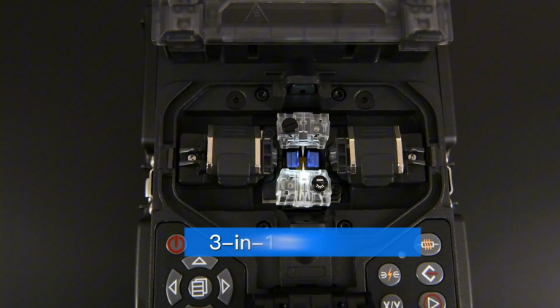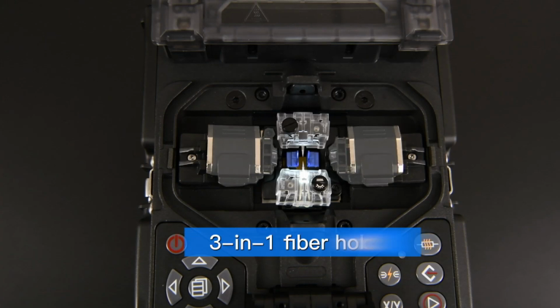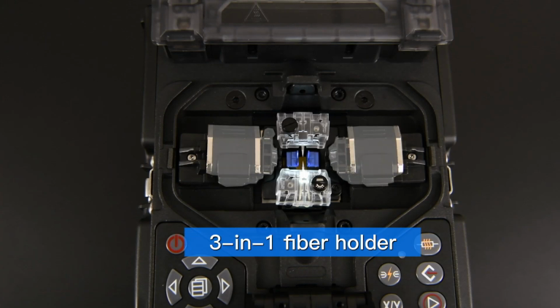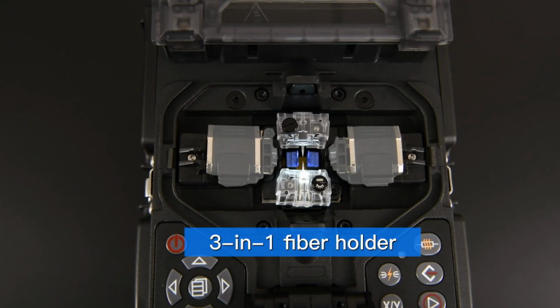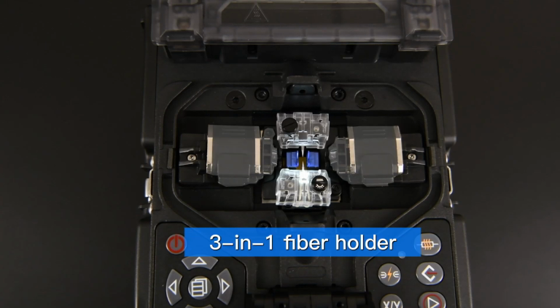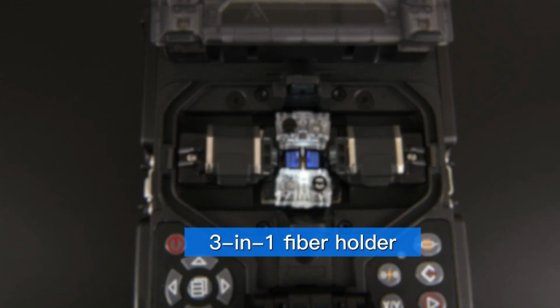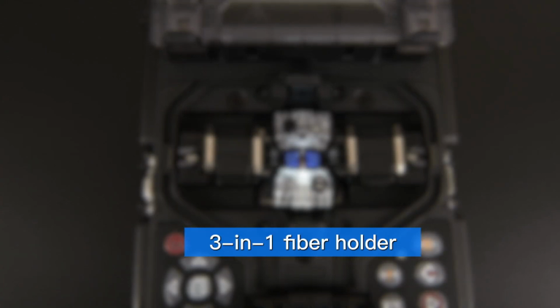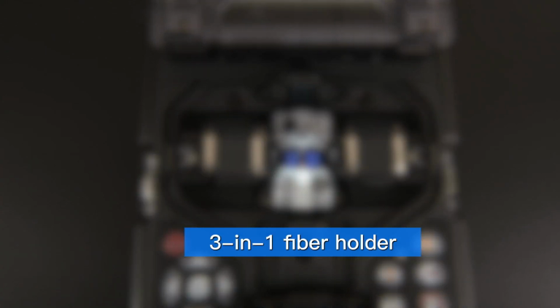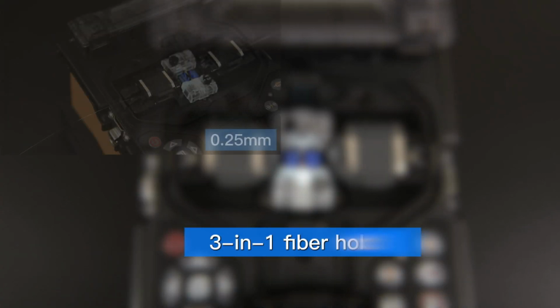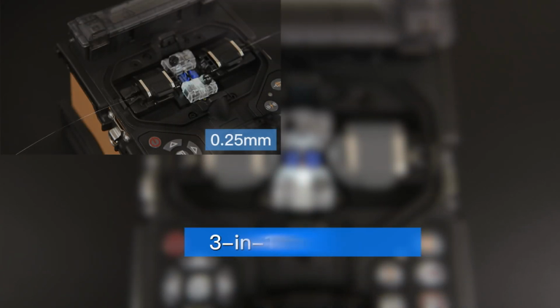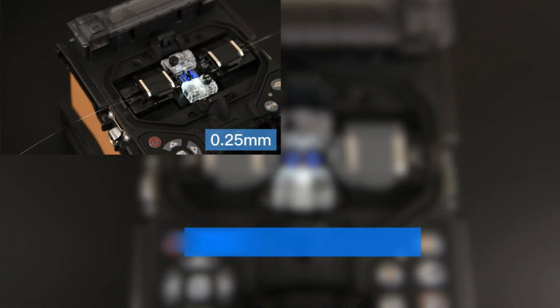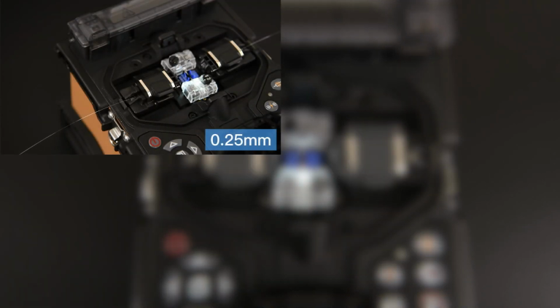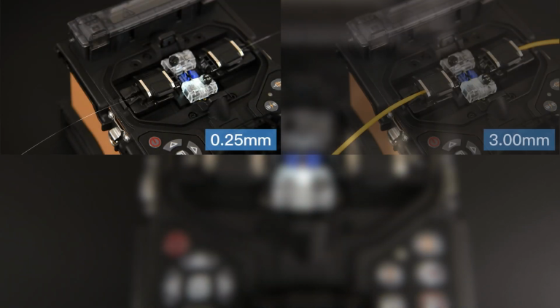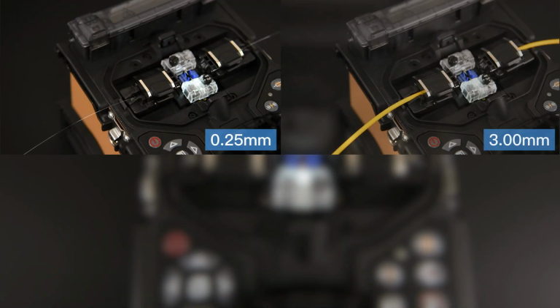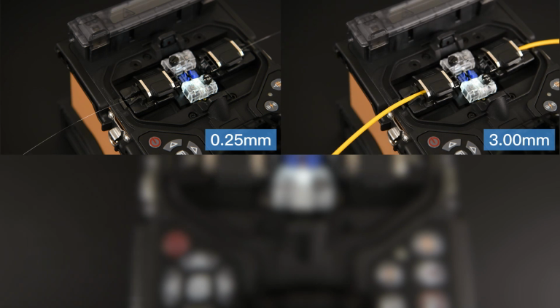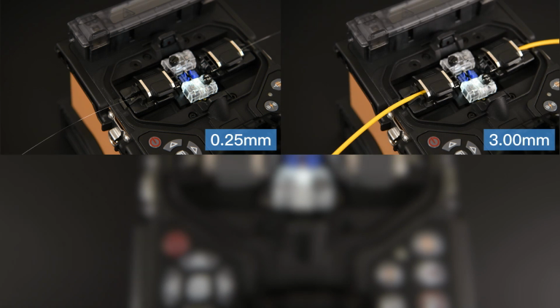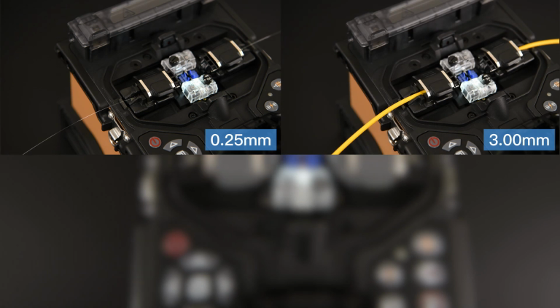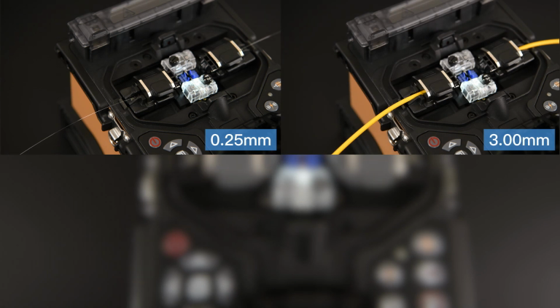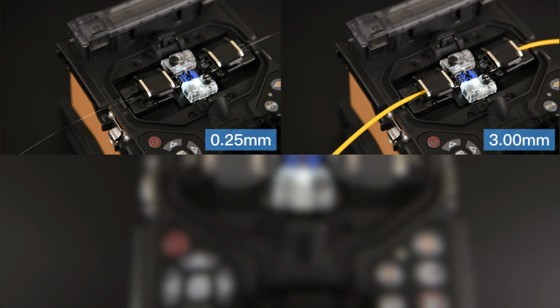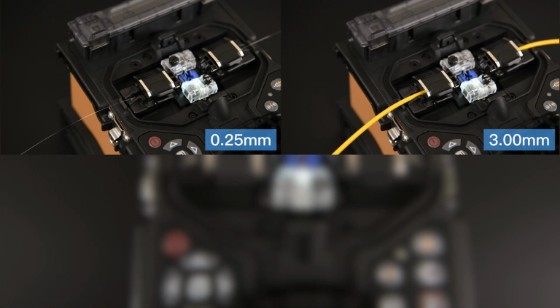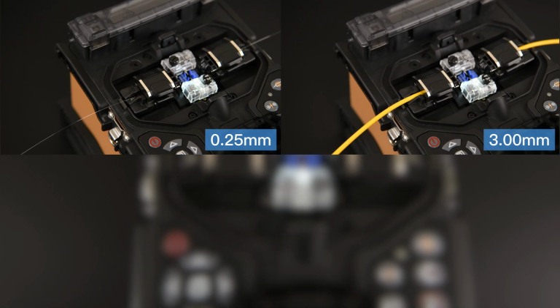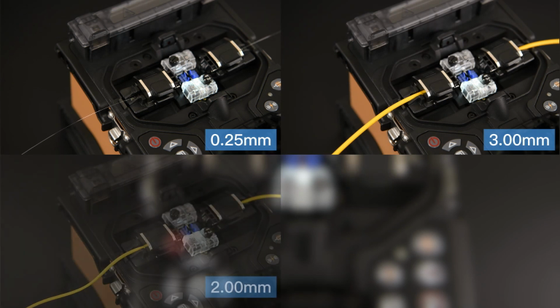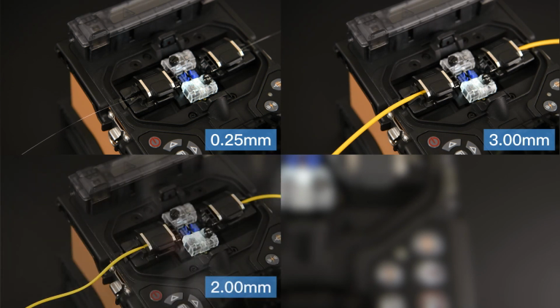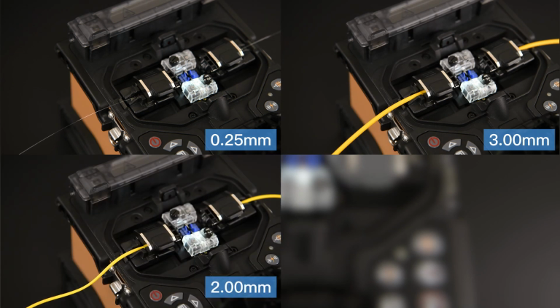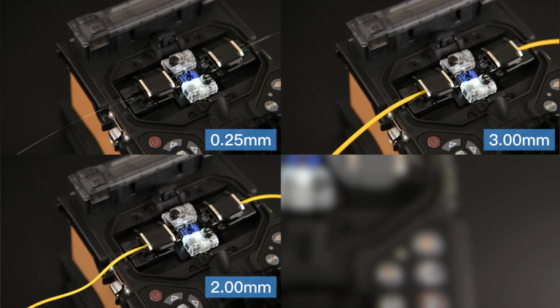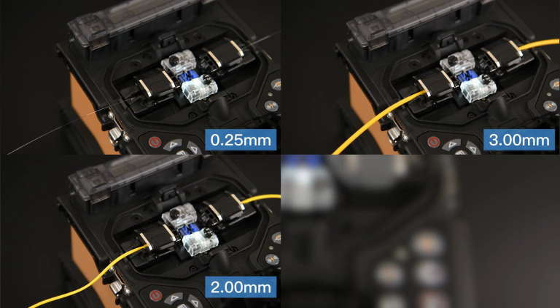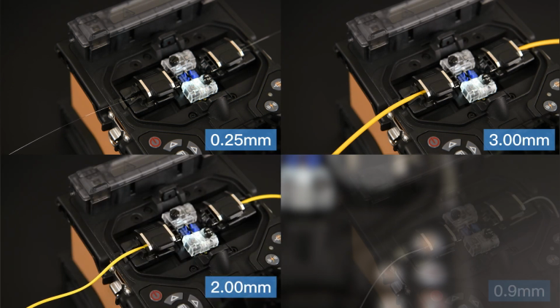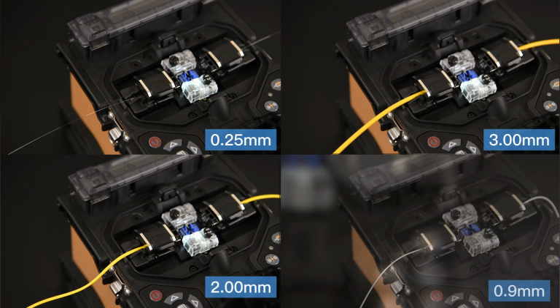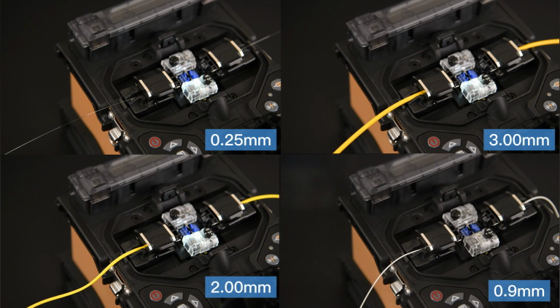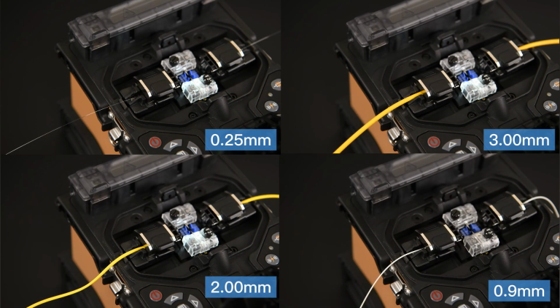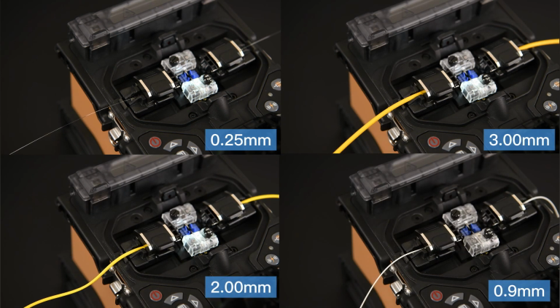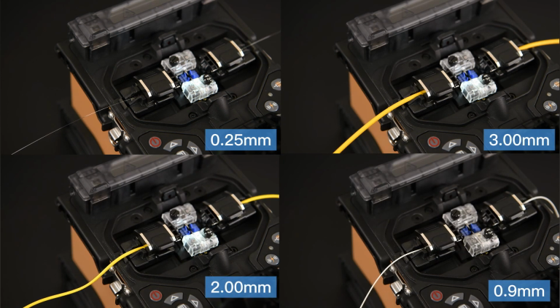A 3-in-1 fiber holder is suitable for bare fiber, 3mm jumper, tail fiber, and FTTH fiber.